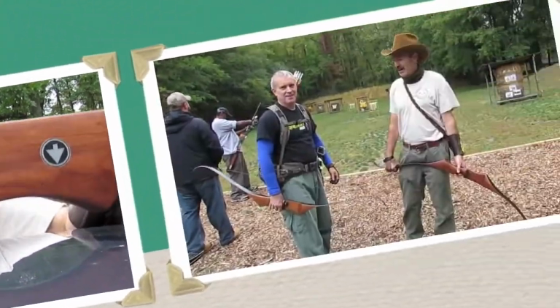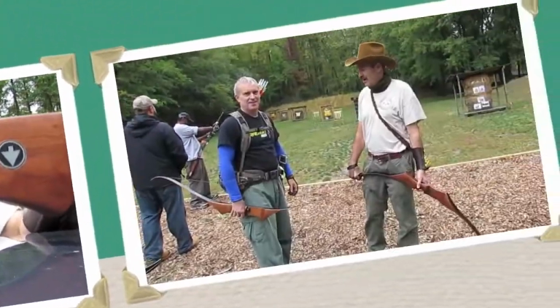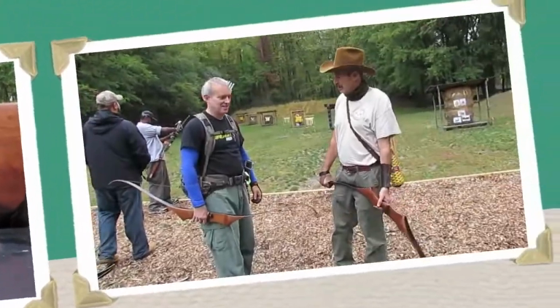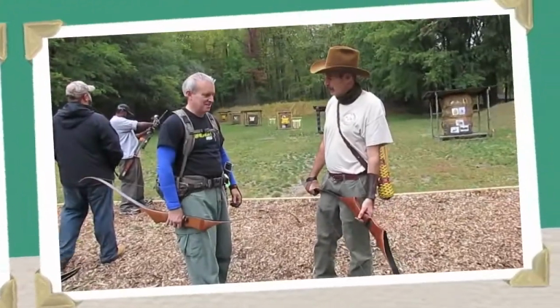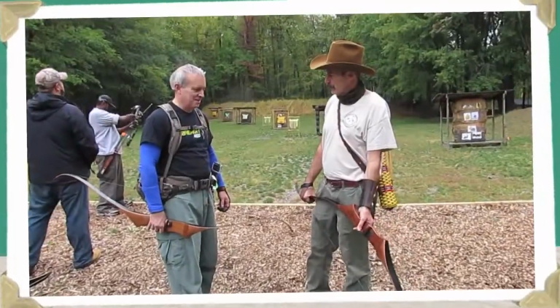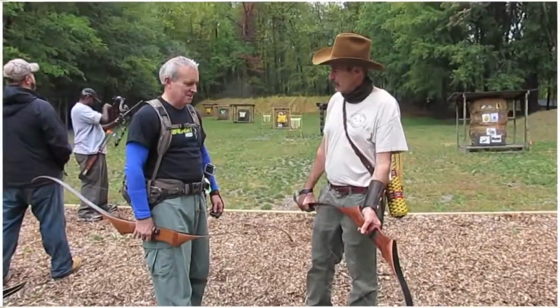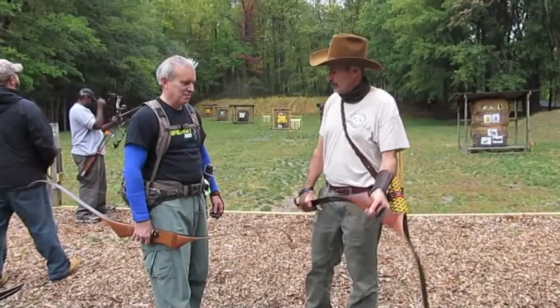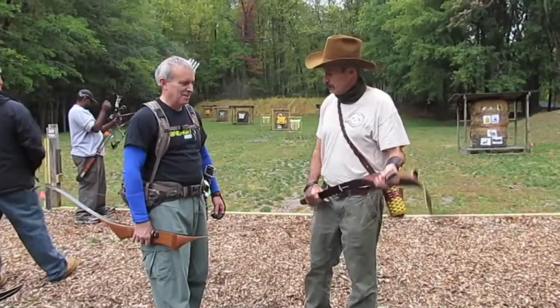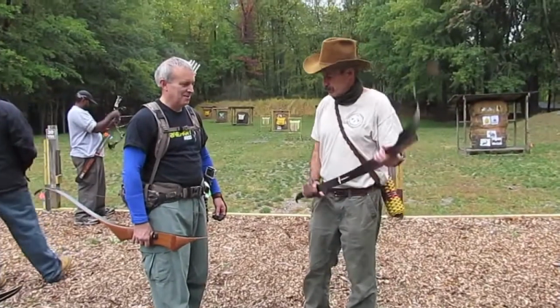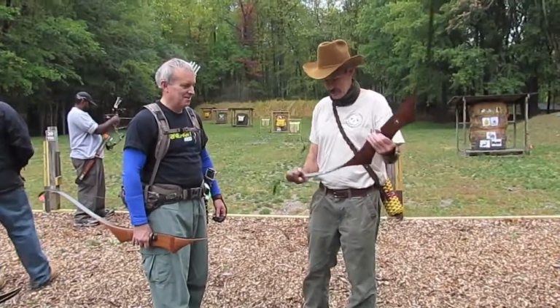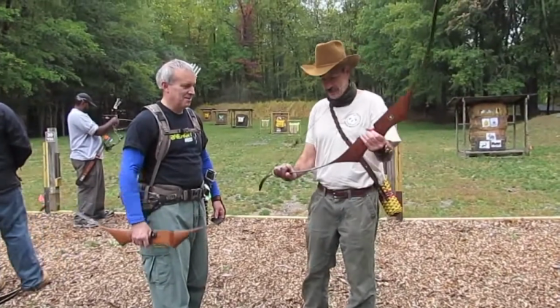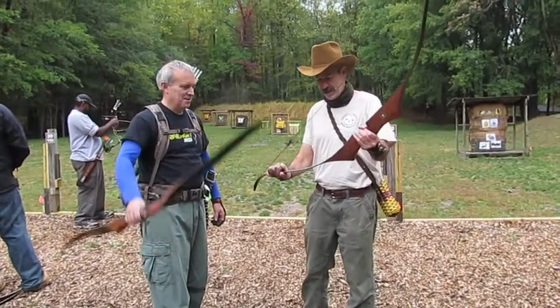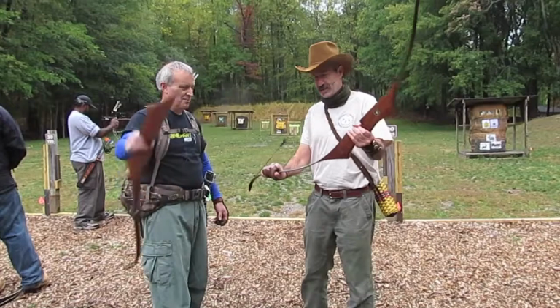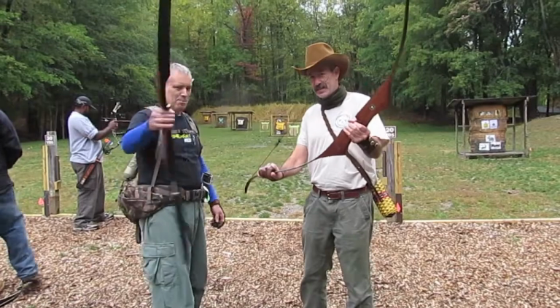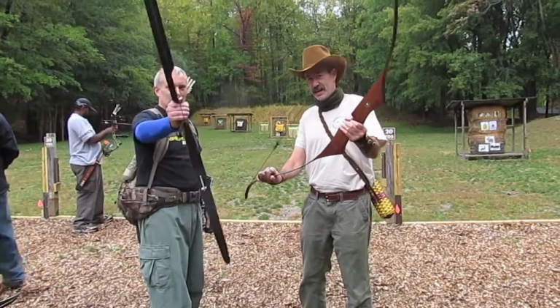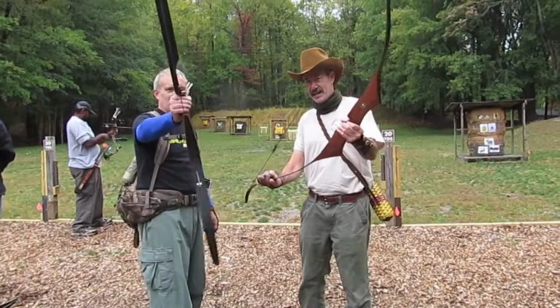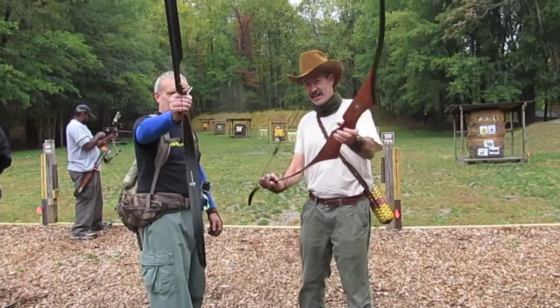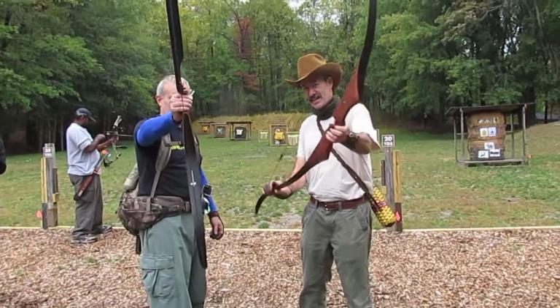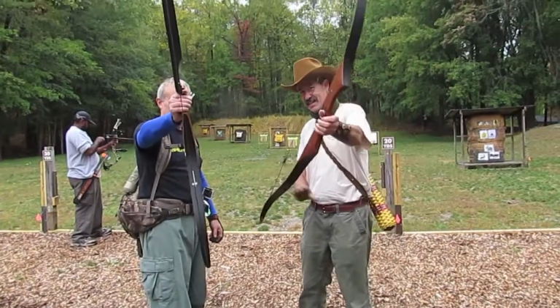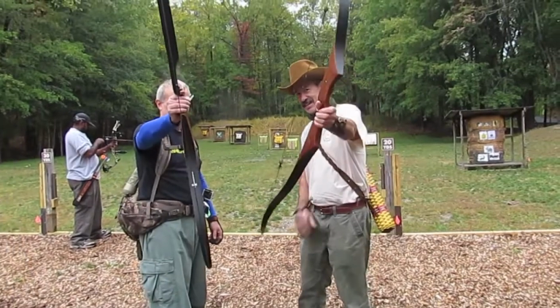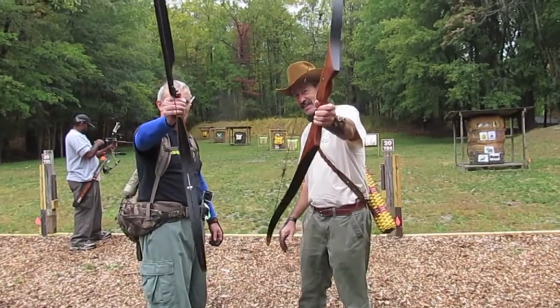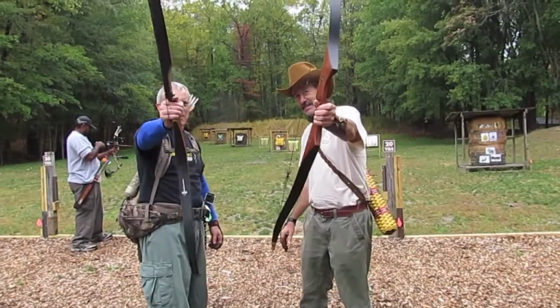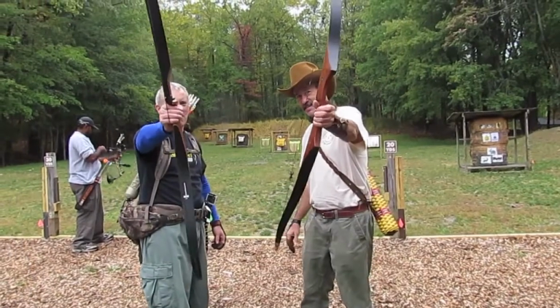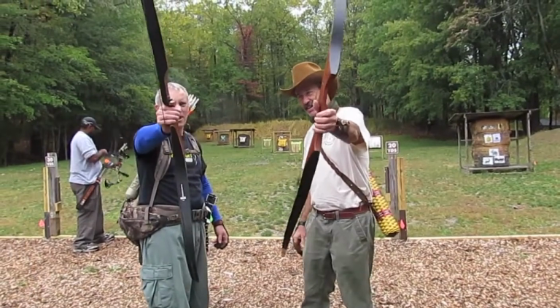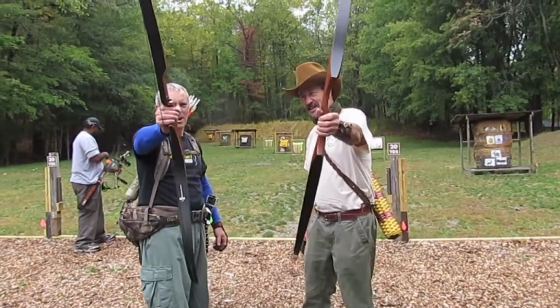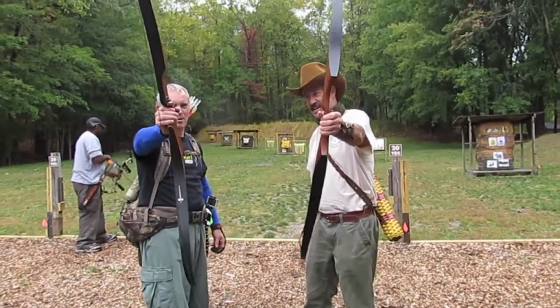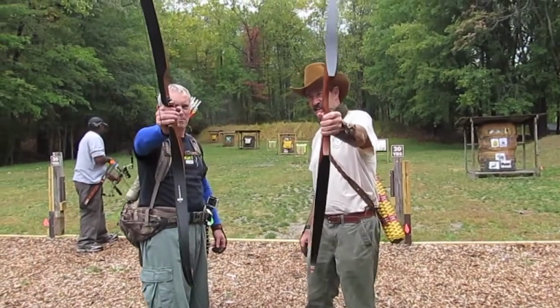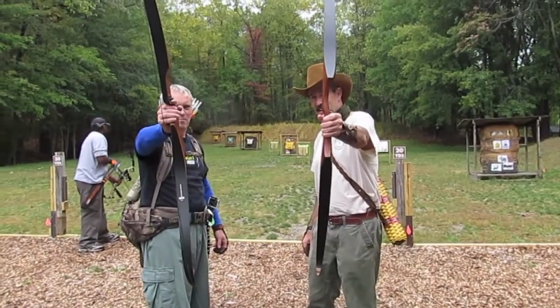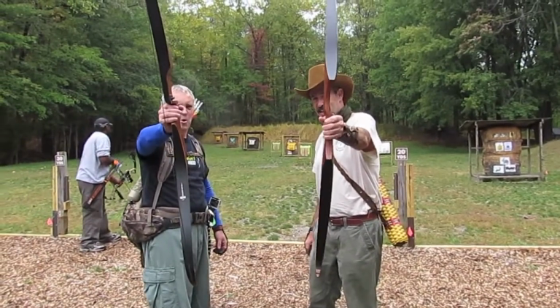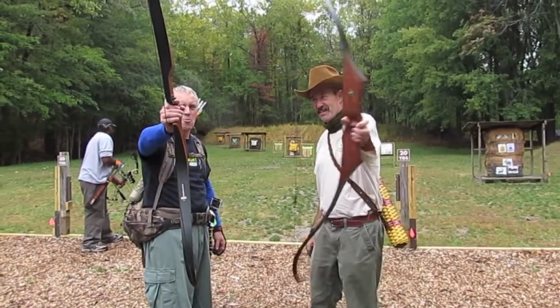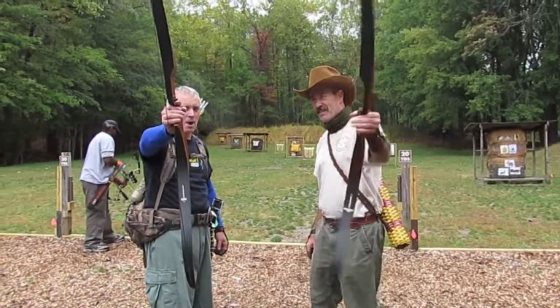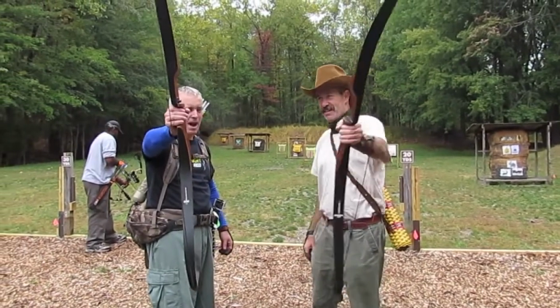Howdy there, partner. I hear we're shooting Mustangs today. Mustangs — left and right-handed. Hoorah!